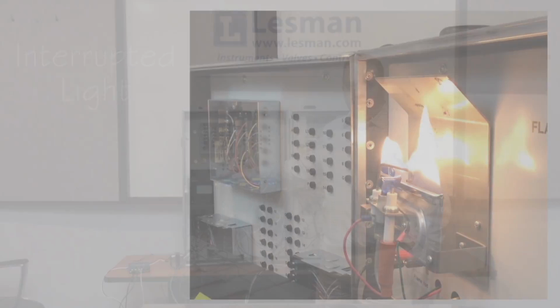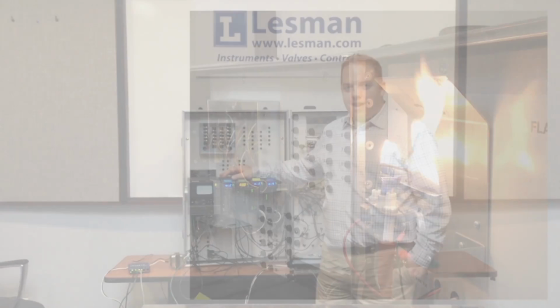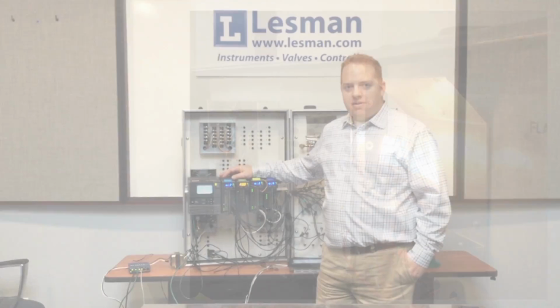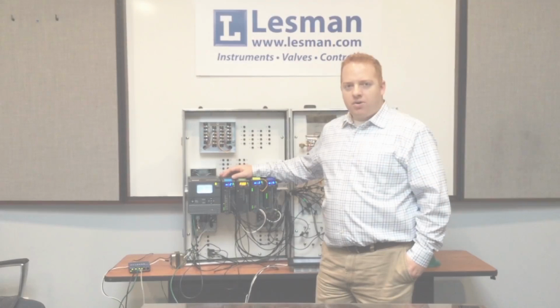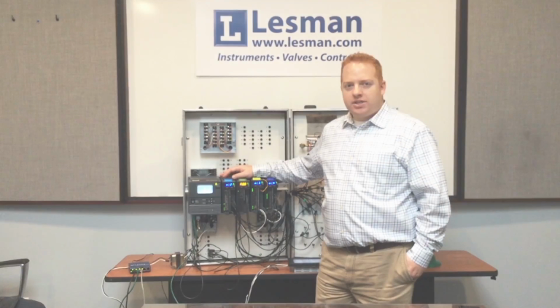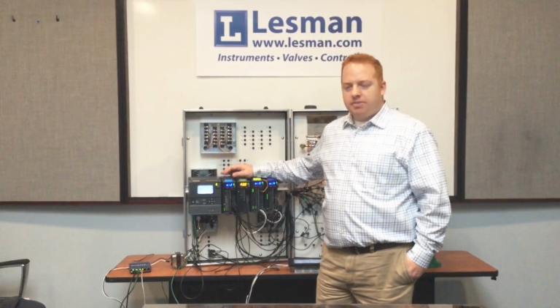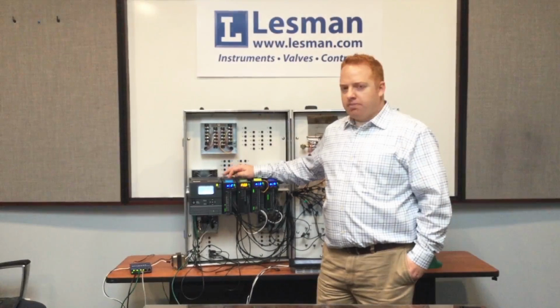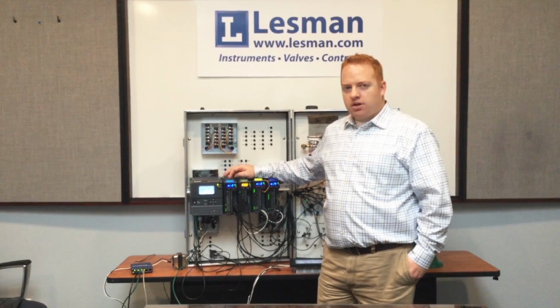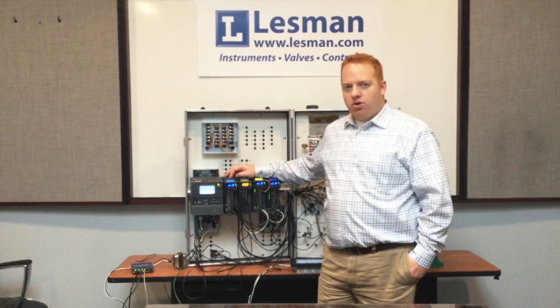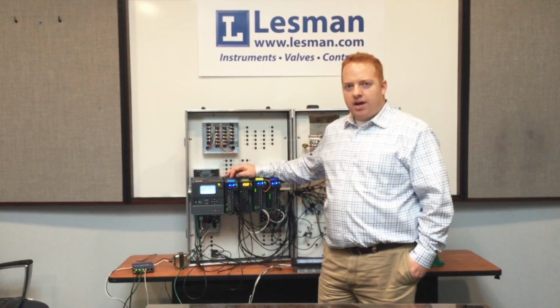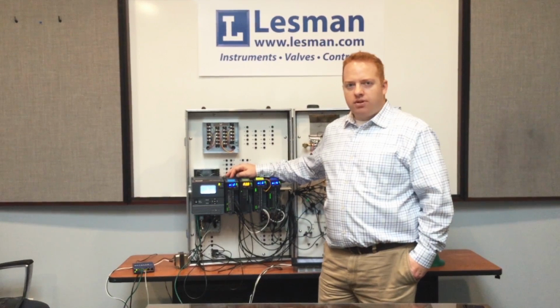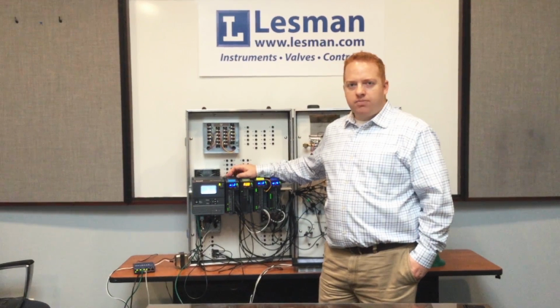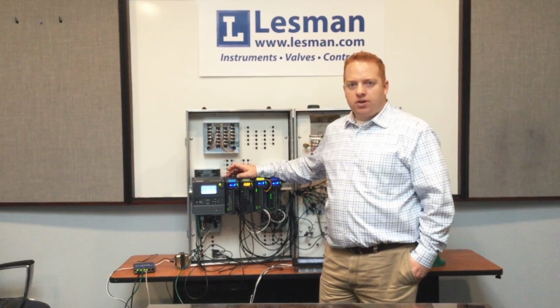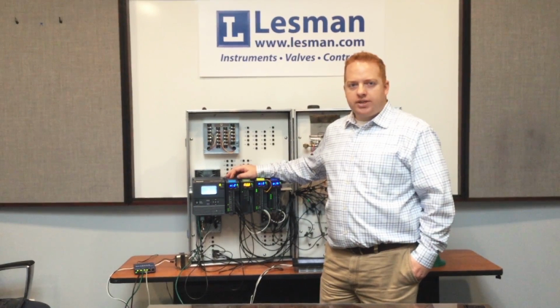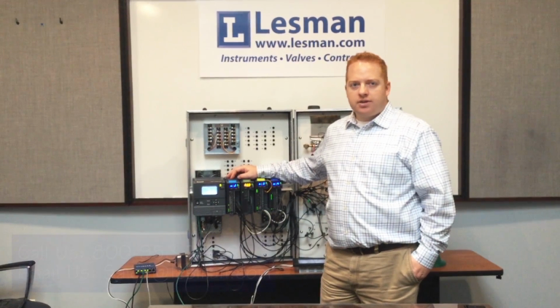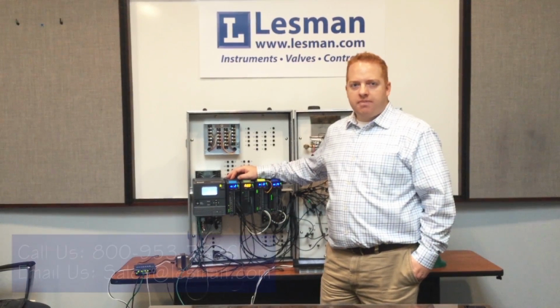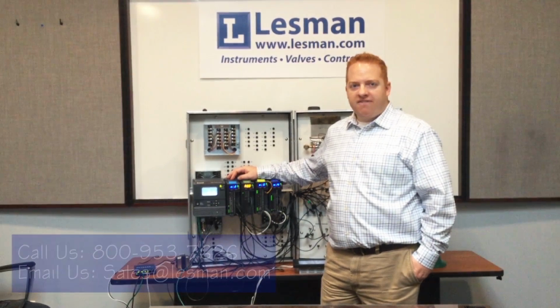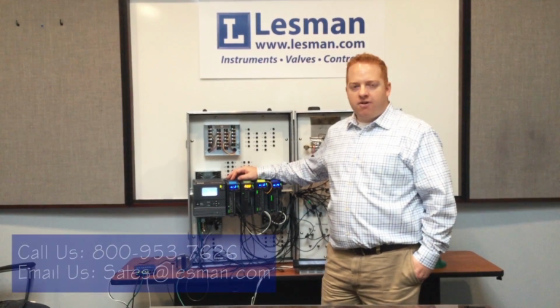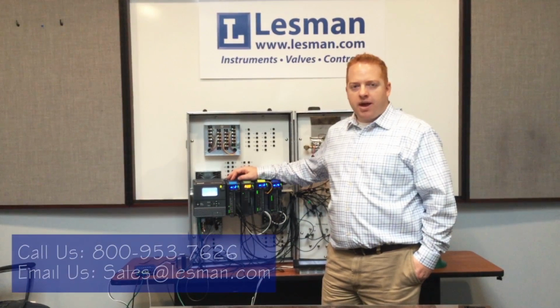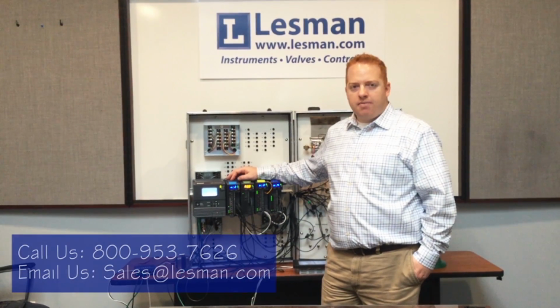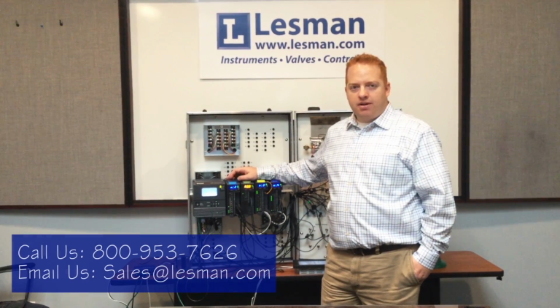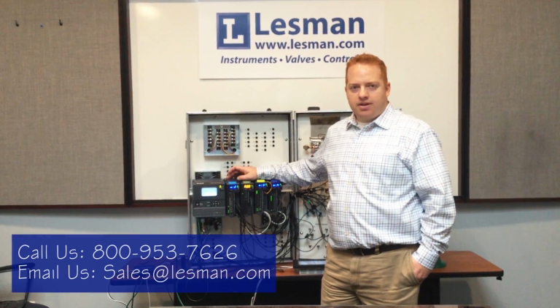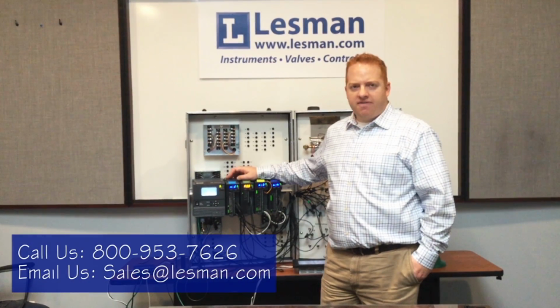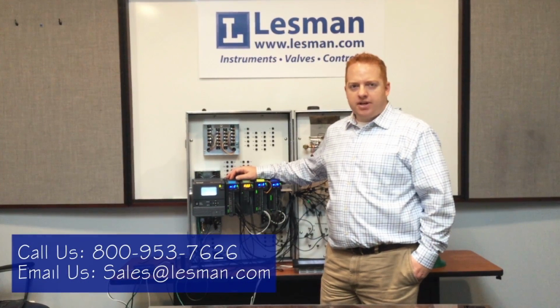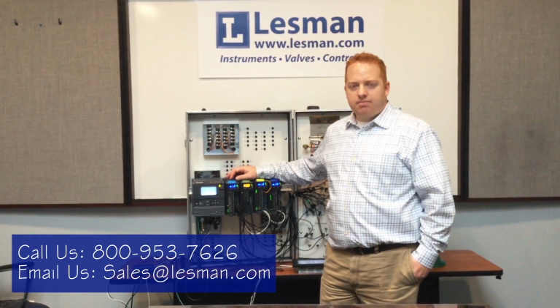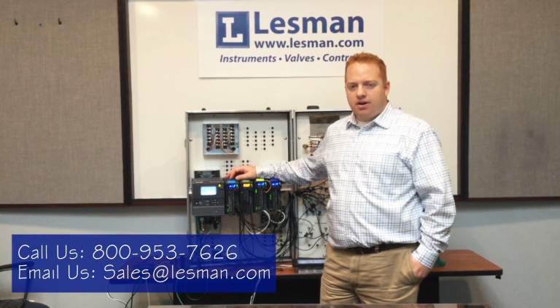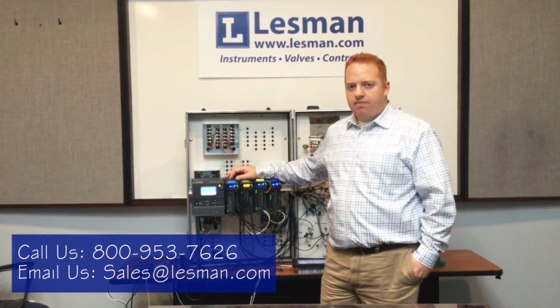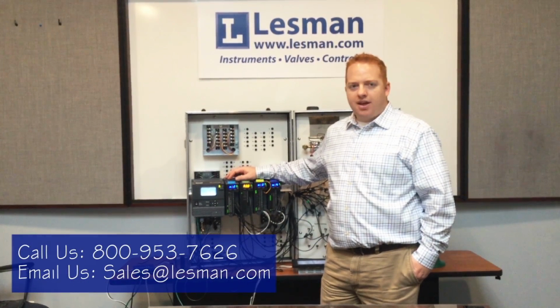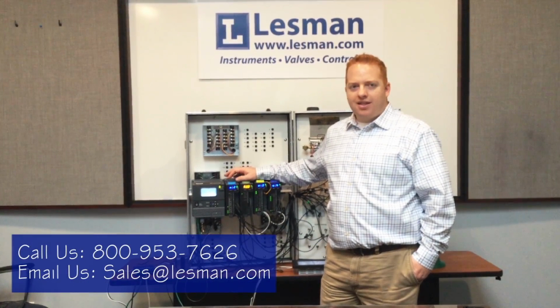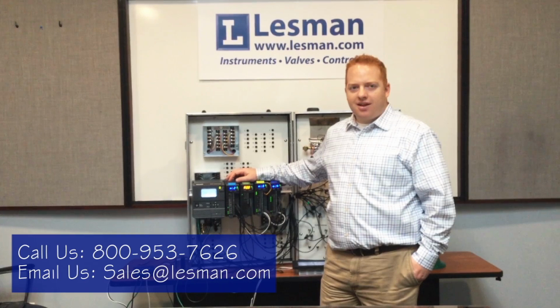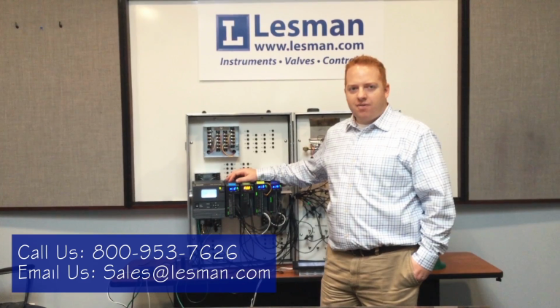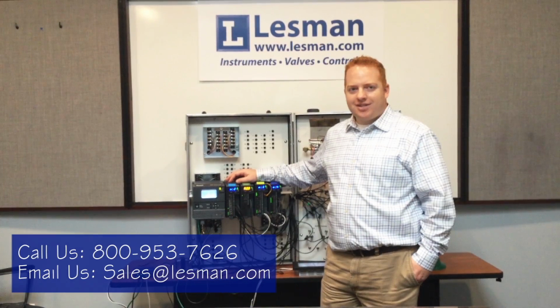If you have any more questions about the burner control module, you can reach out to me by phone or by email at the information below, and thank you for watching.